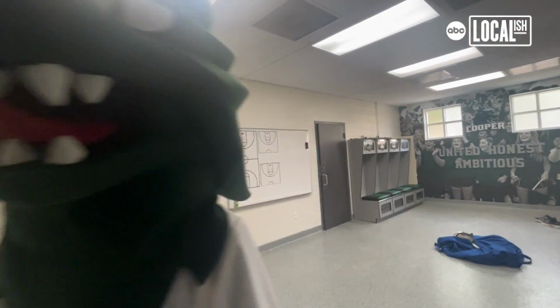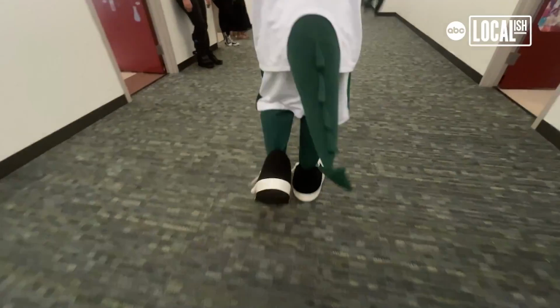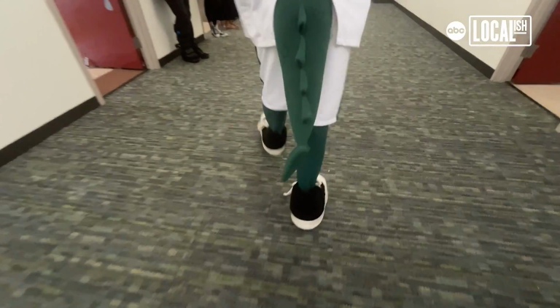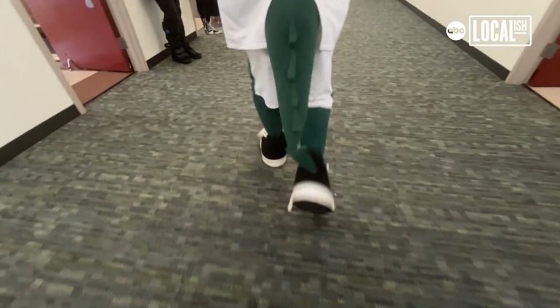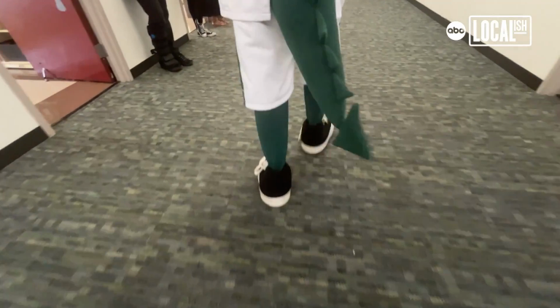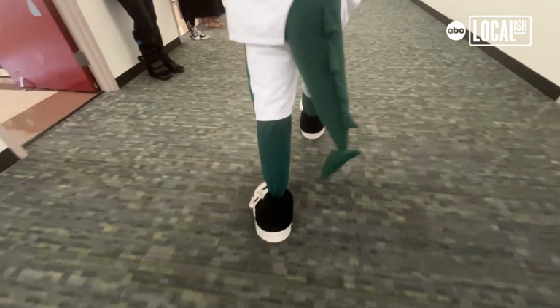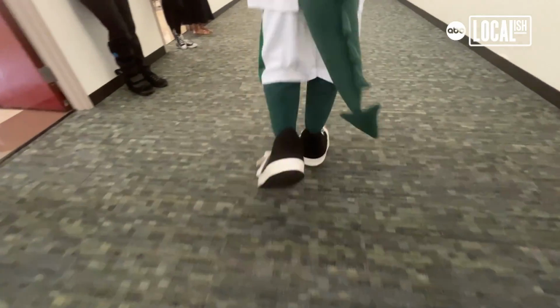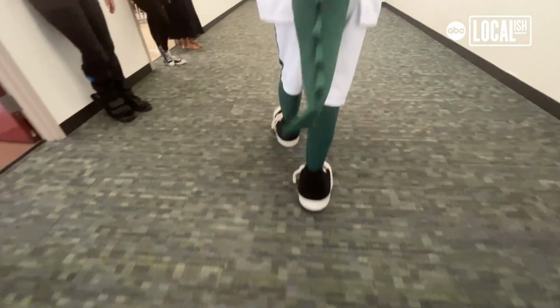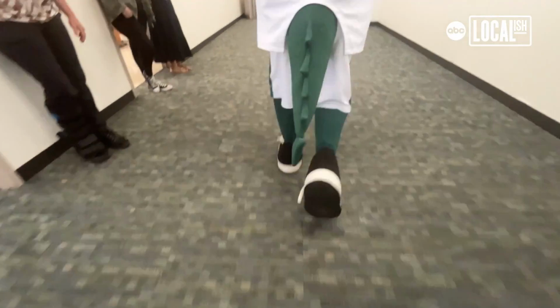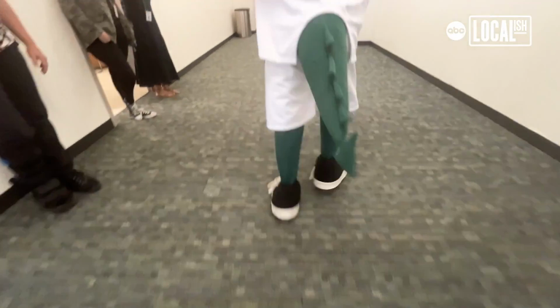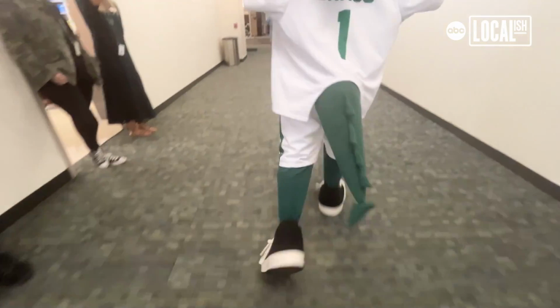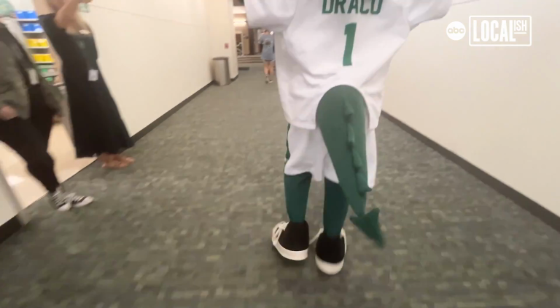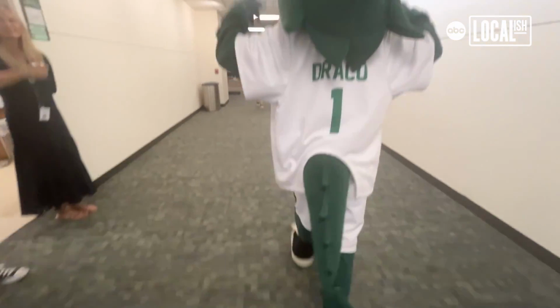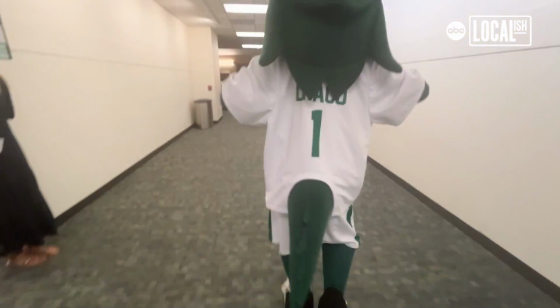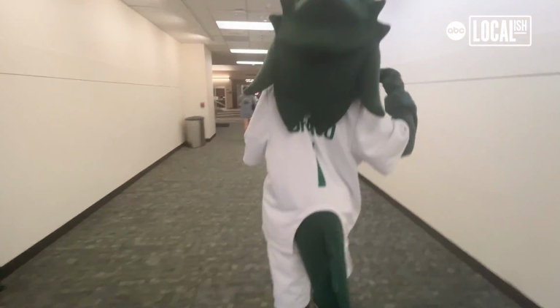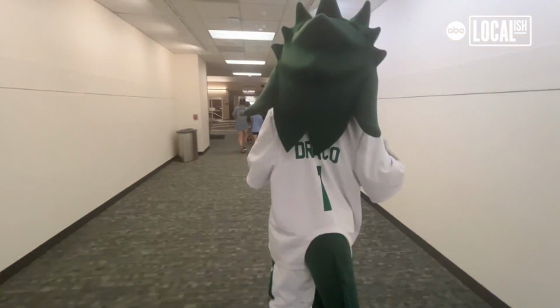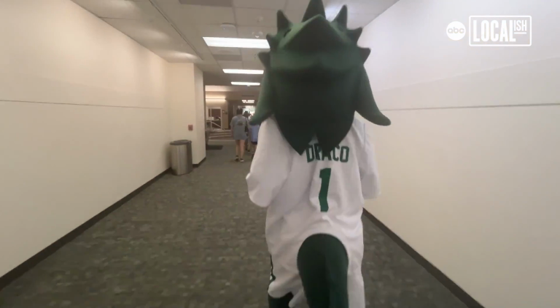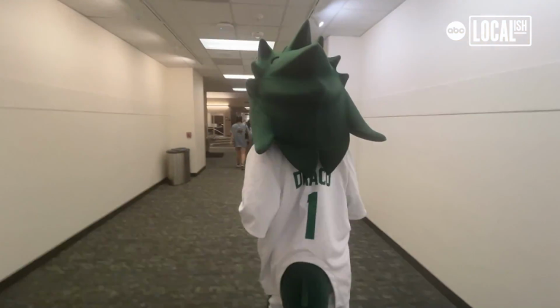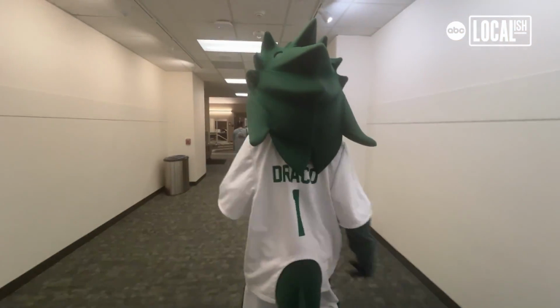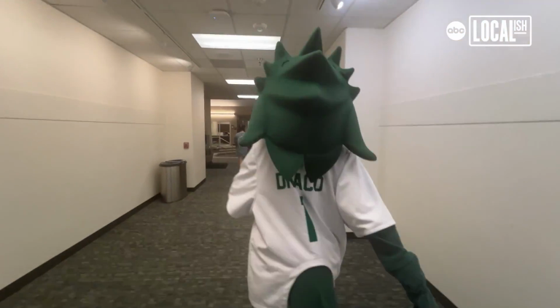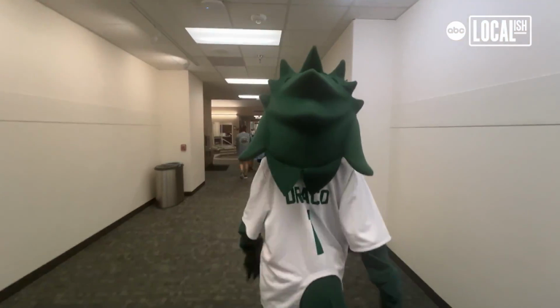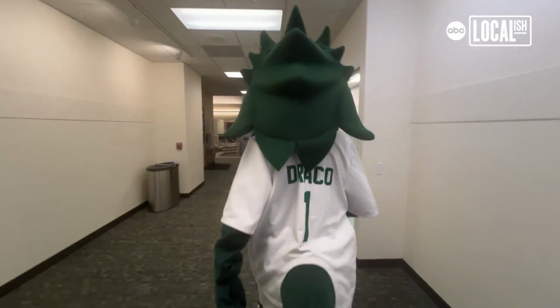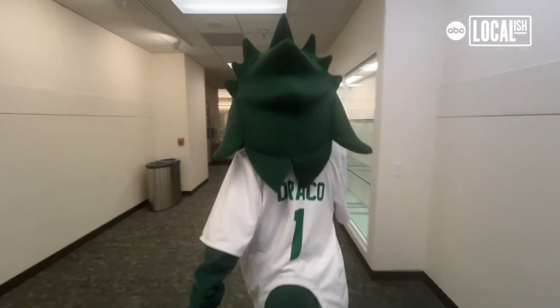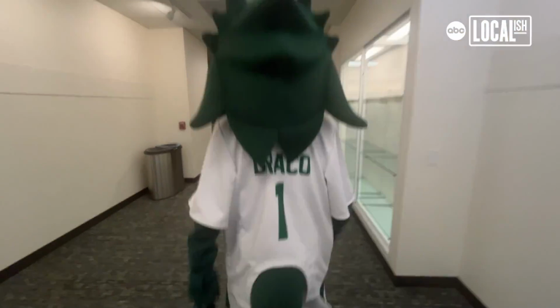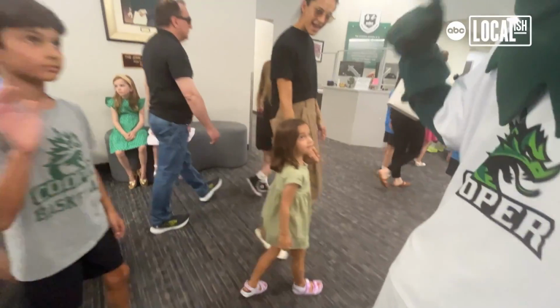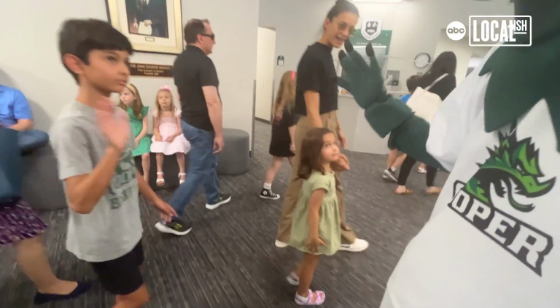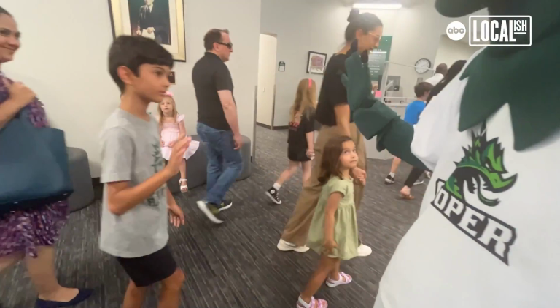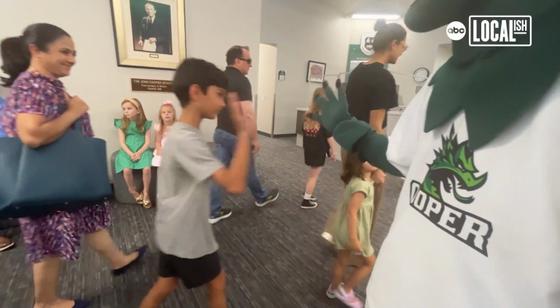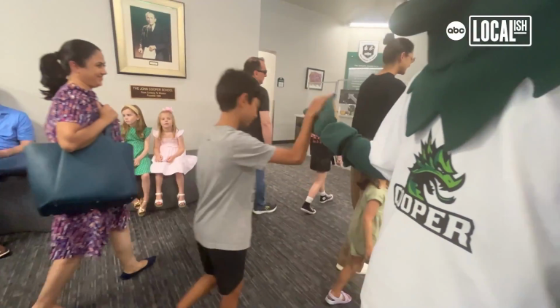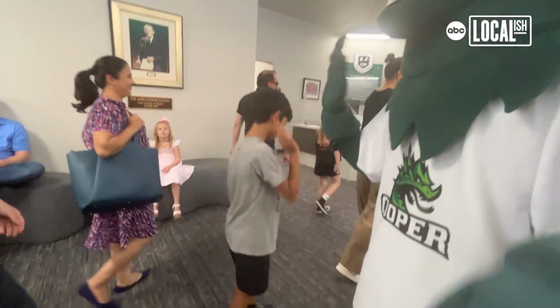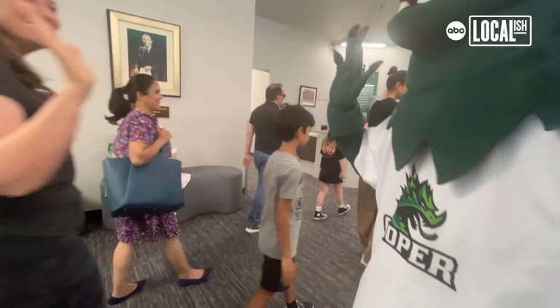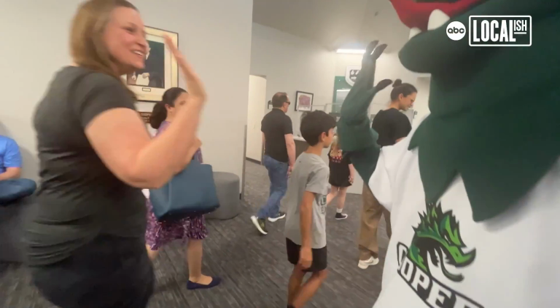The shoes are definitely difficult to walk in at first, but you get used to it after a certain amount of time. Hi, Draco. Great to see you.